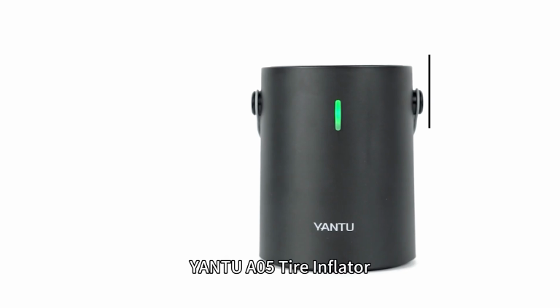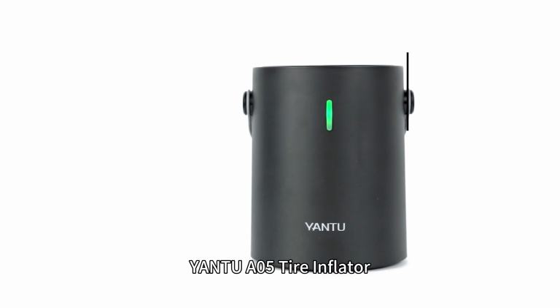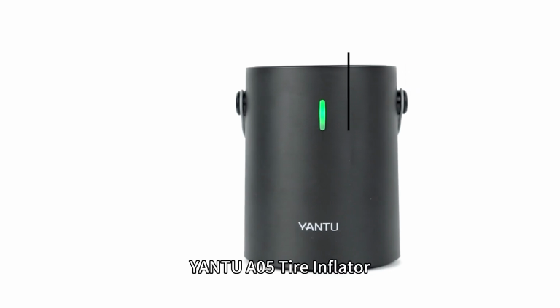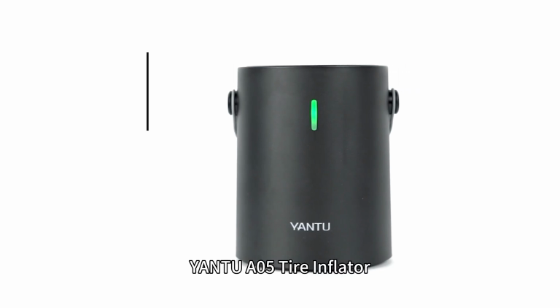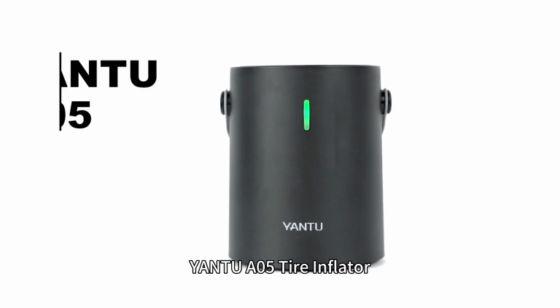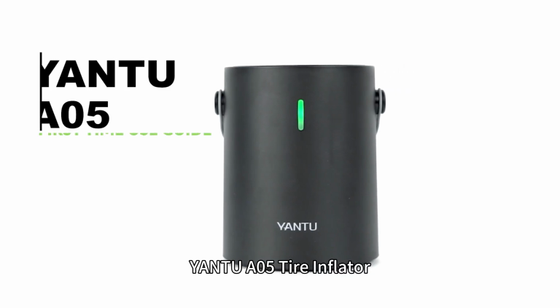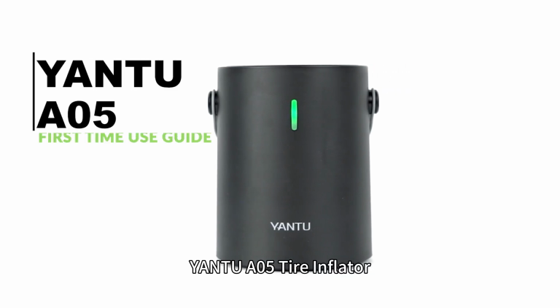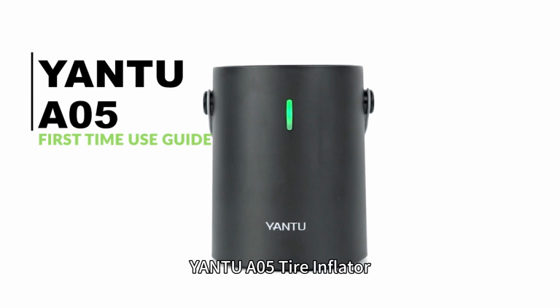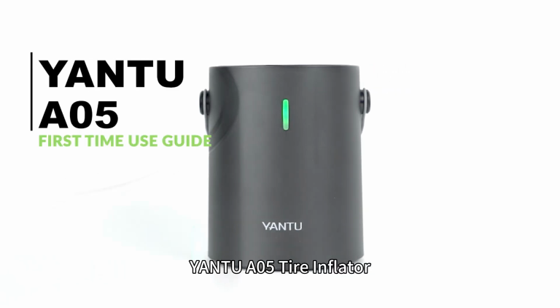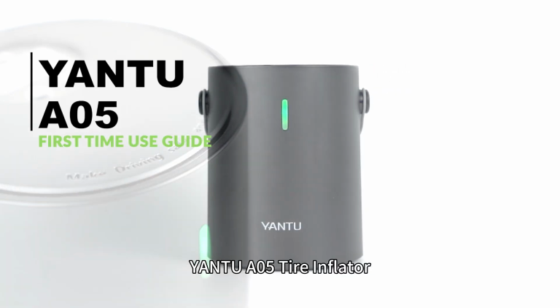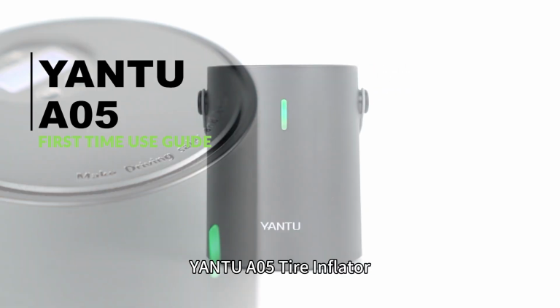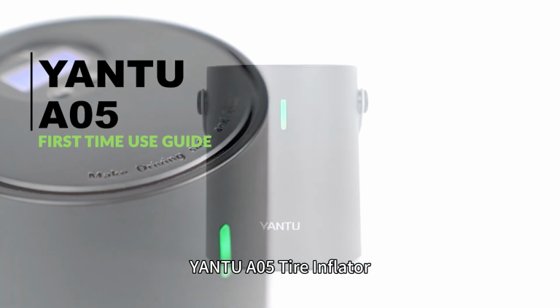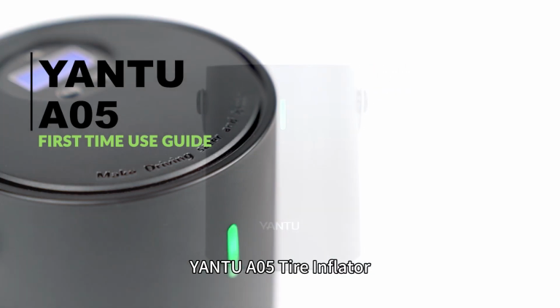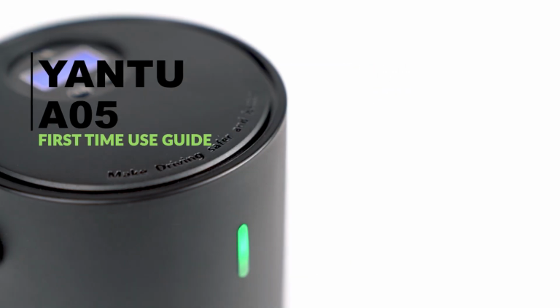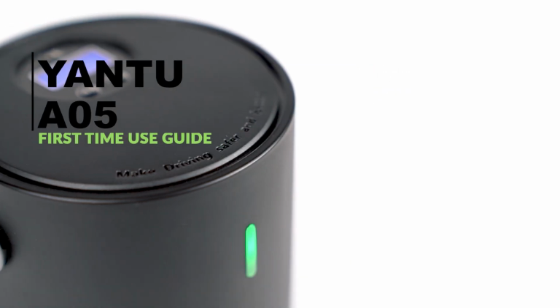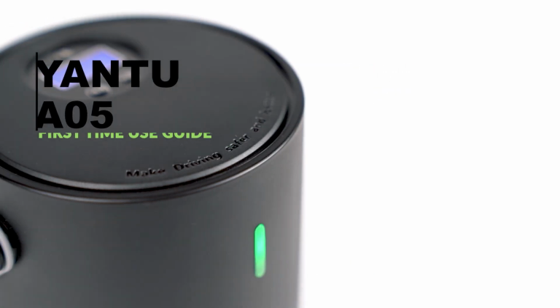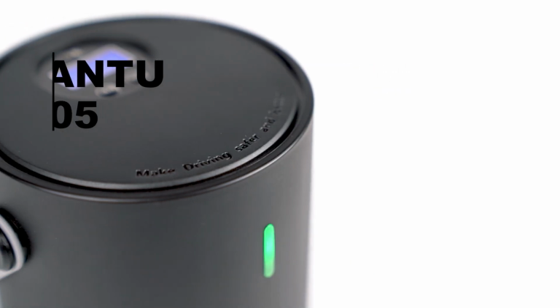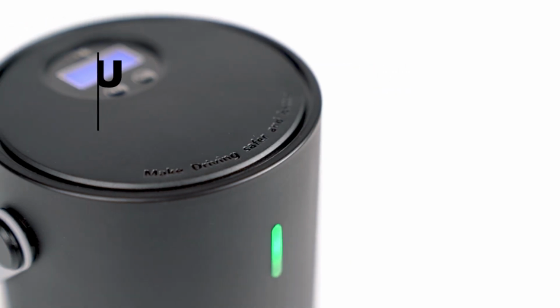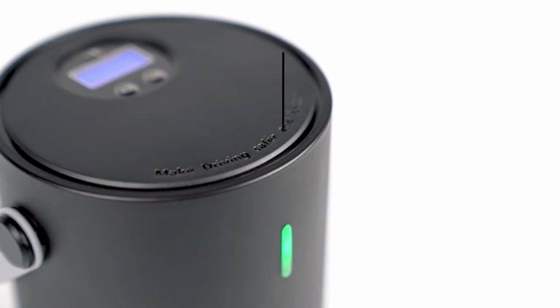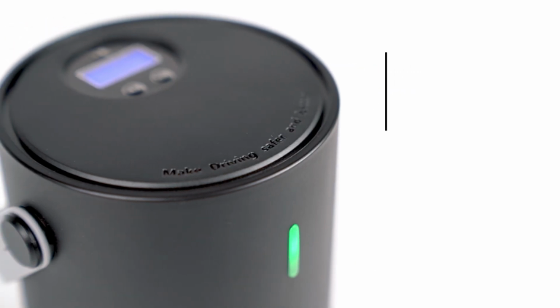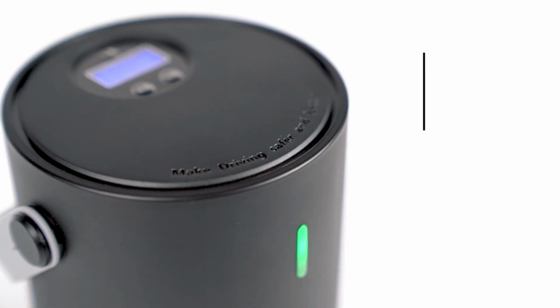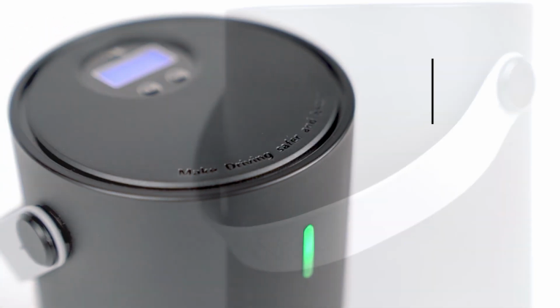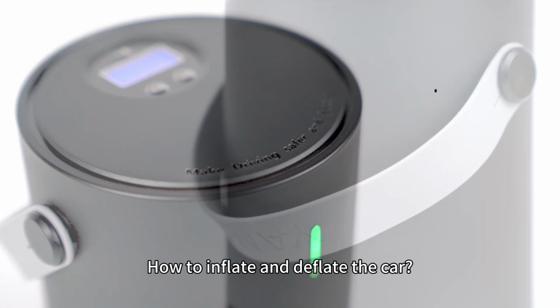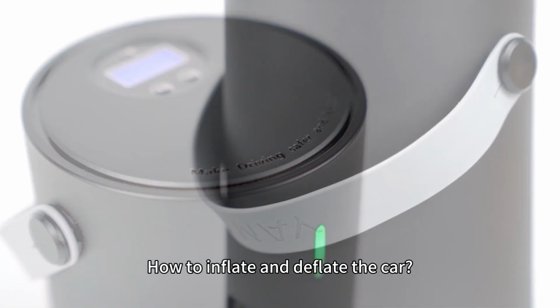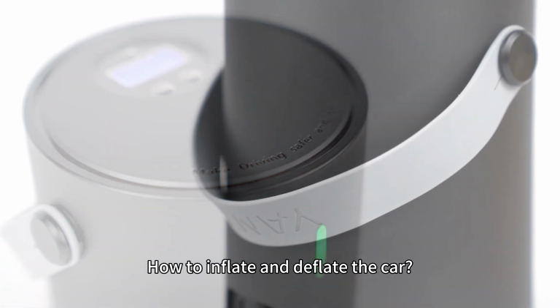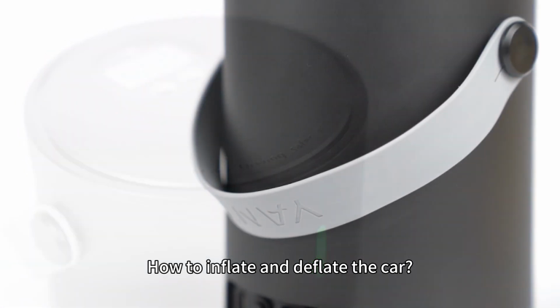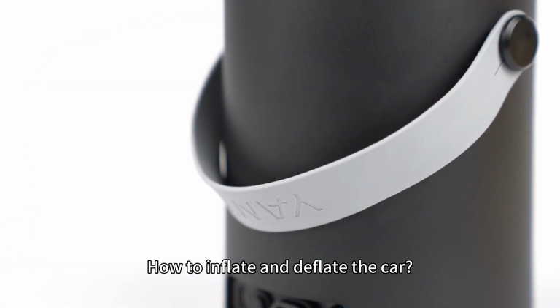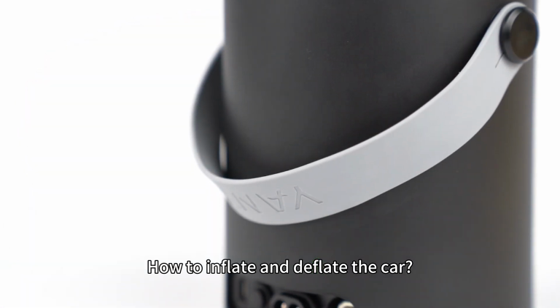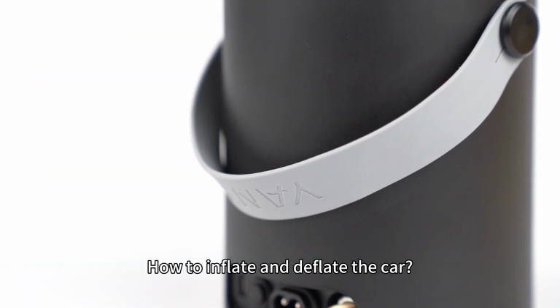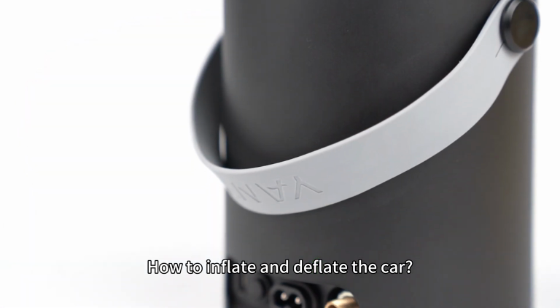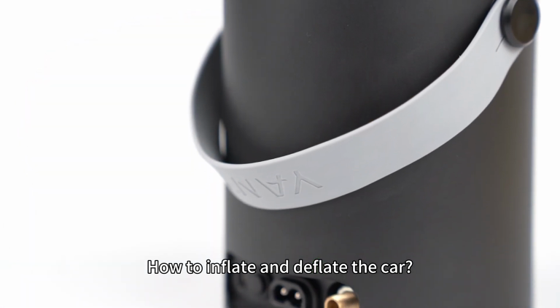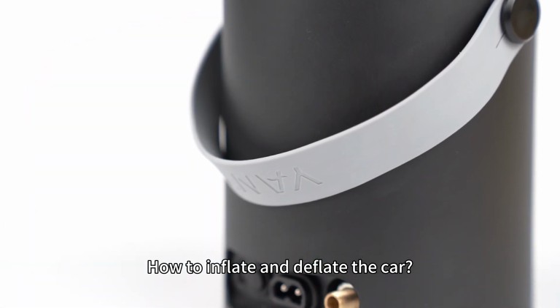Yantue 05 Tire Inflator: how to inflate and deflate the car tire.